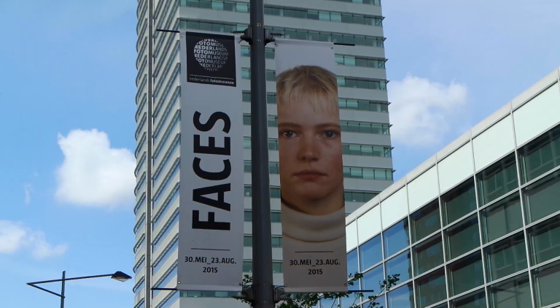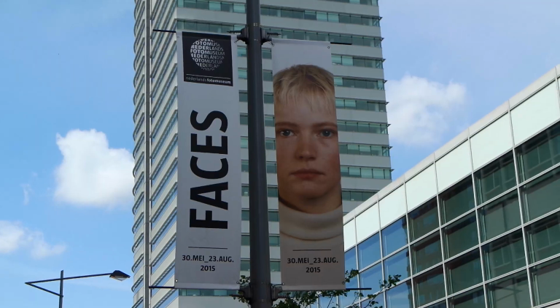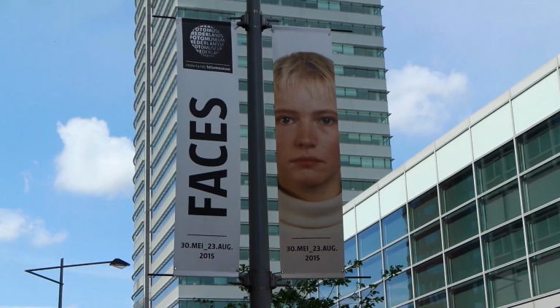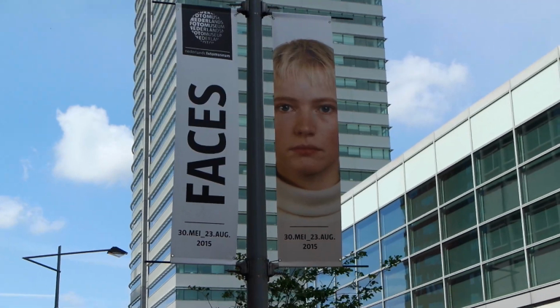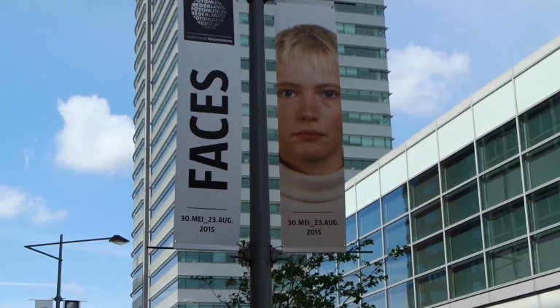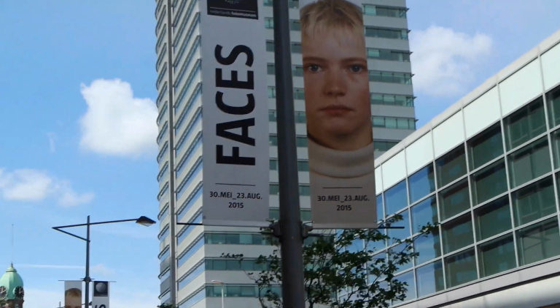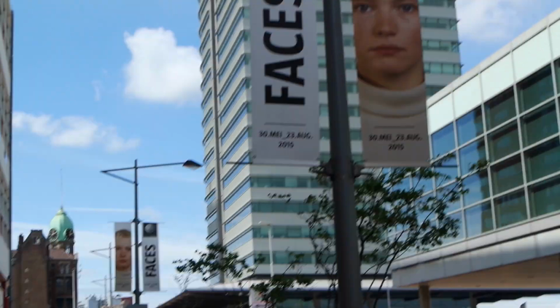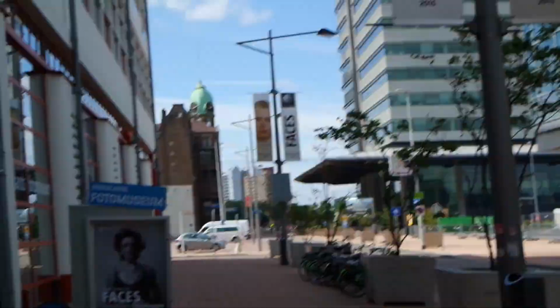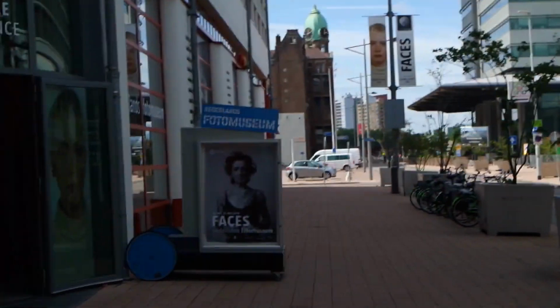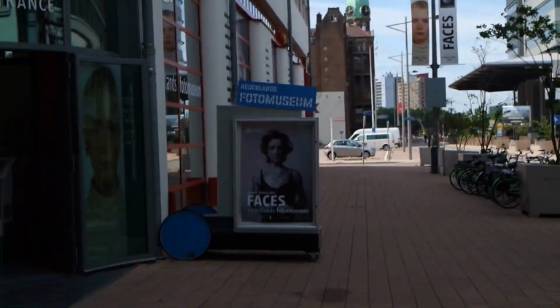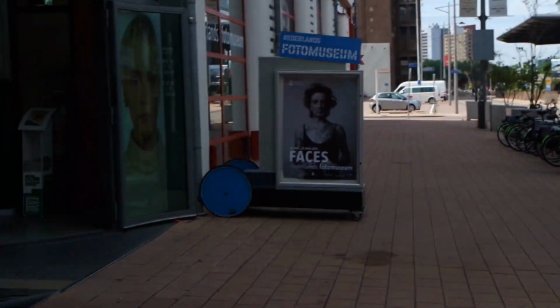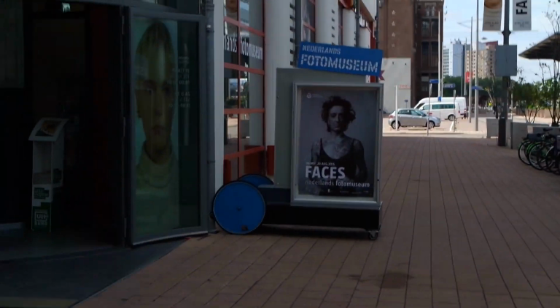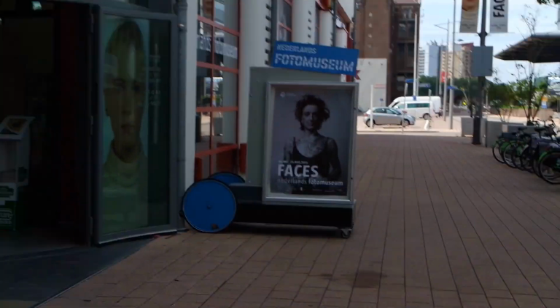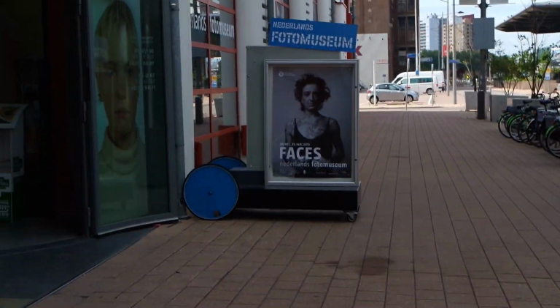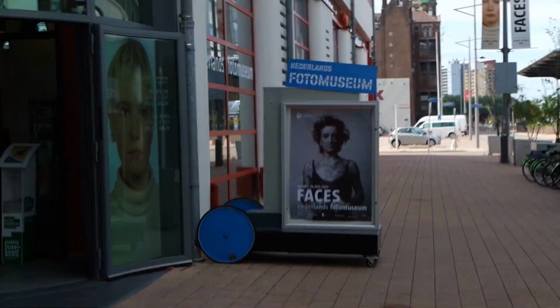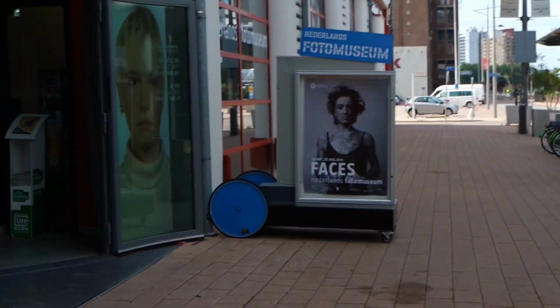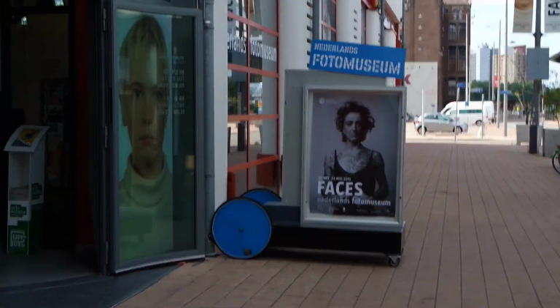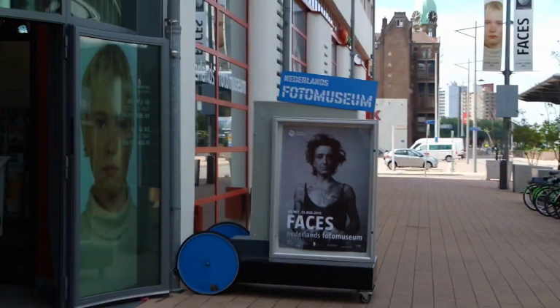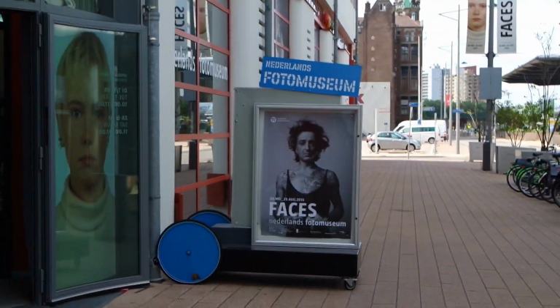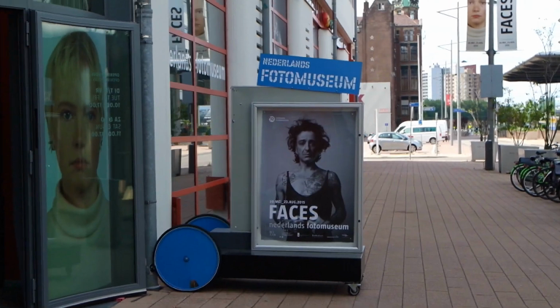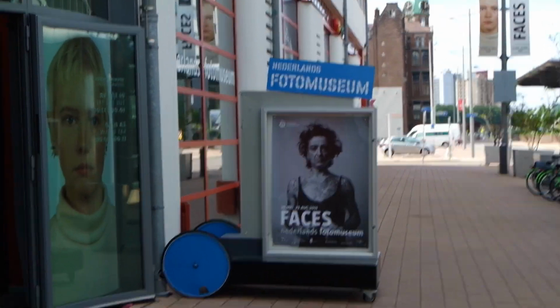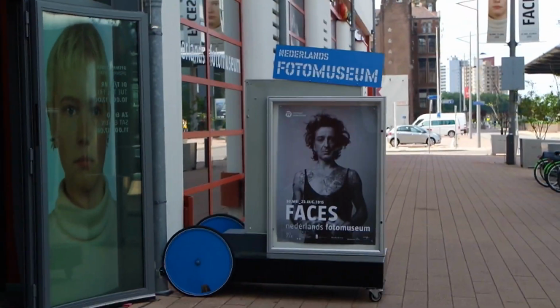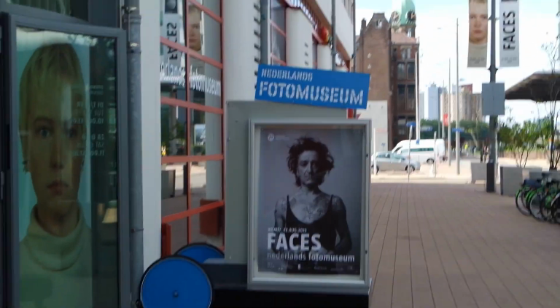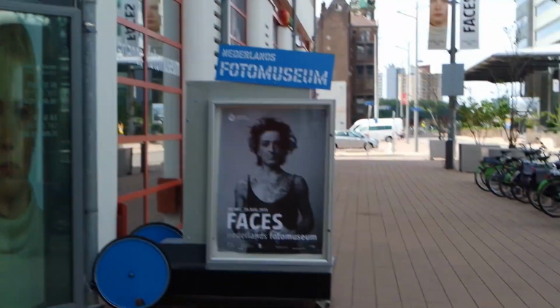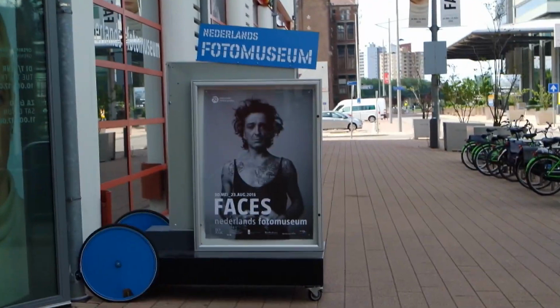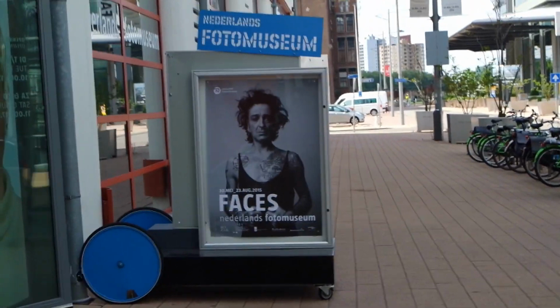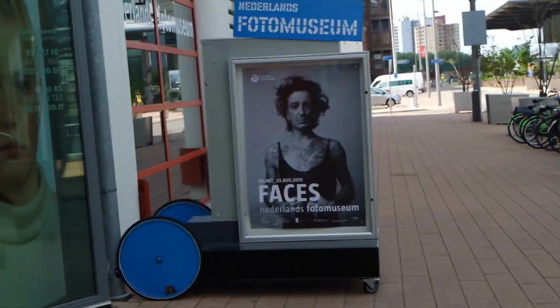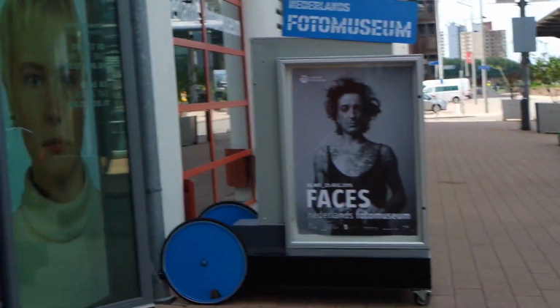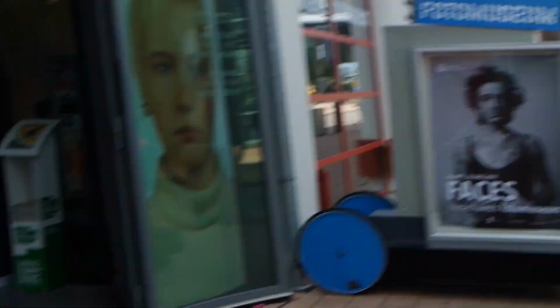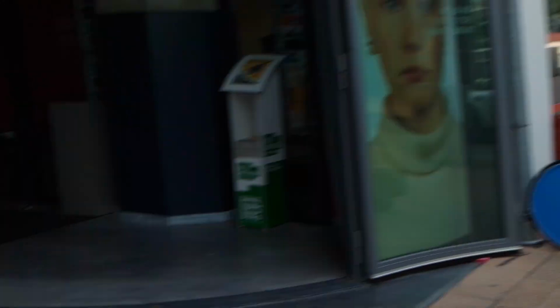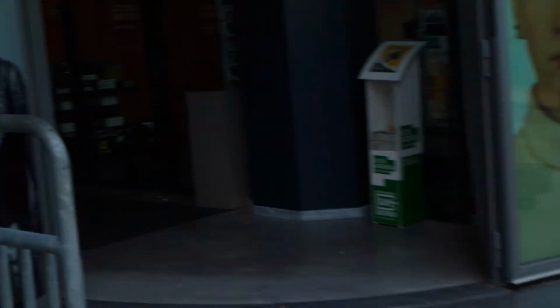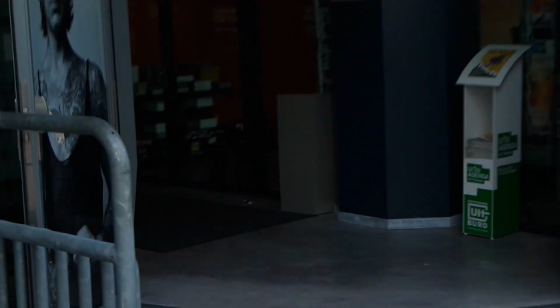Here we are, here to see some faces. Photo Museum. Is this the entrance?